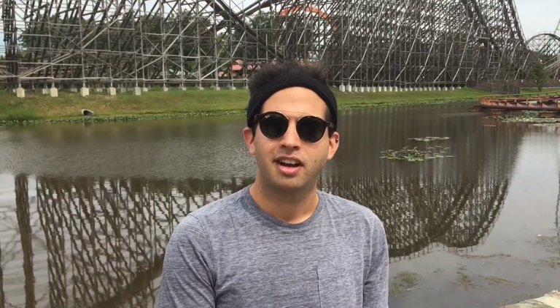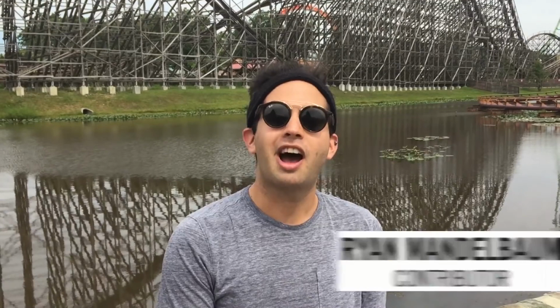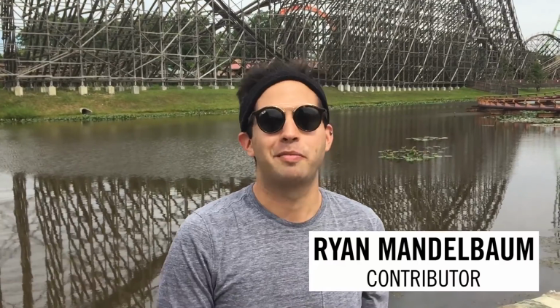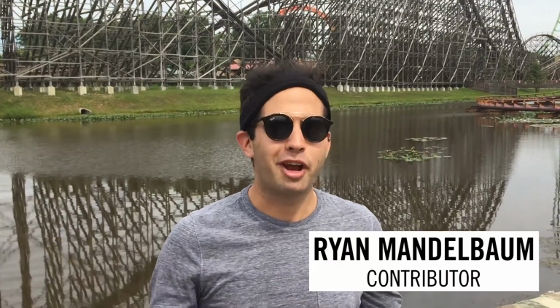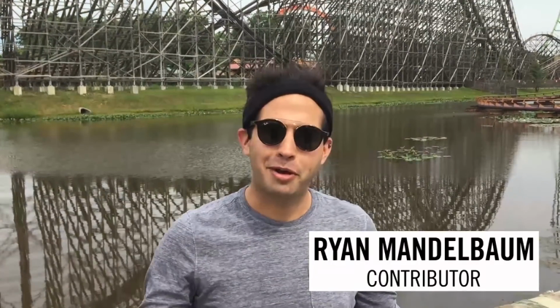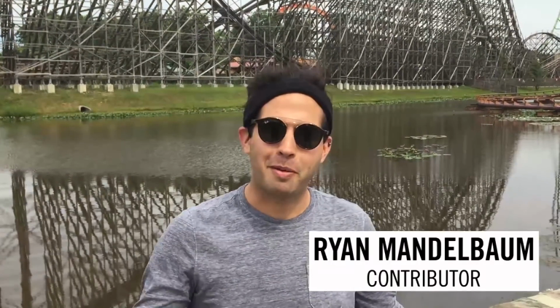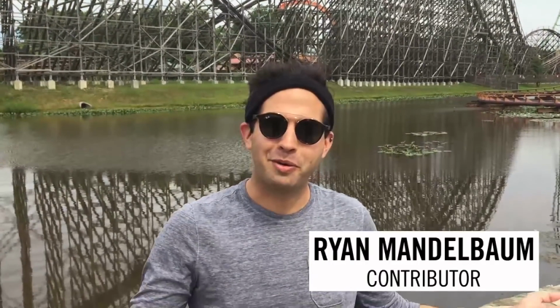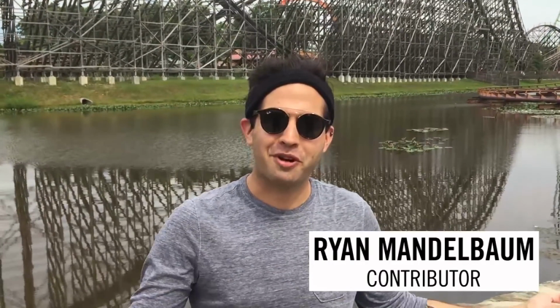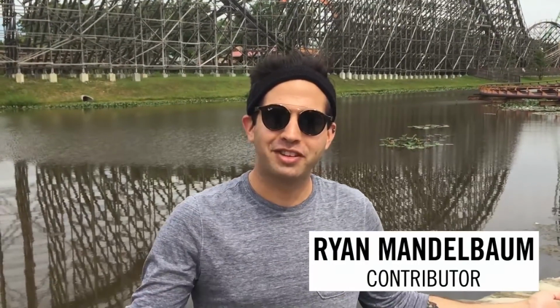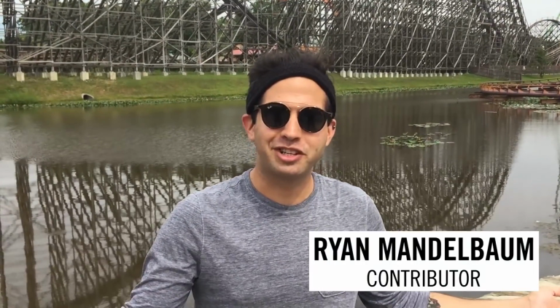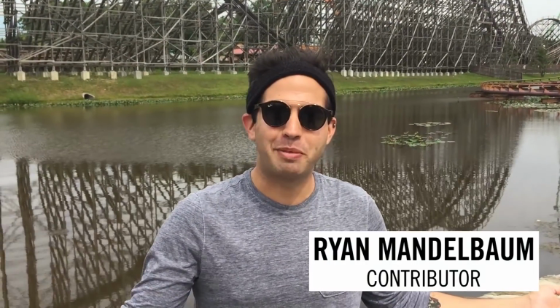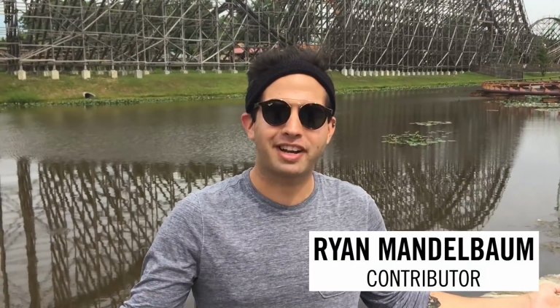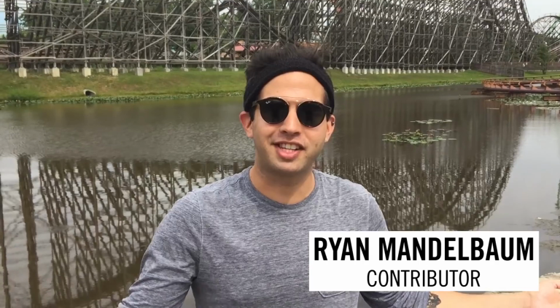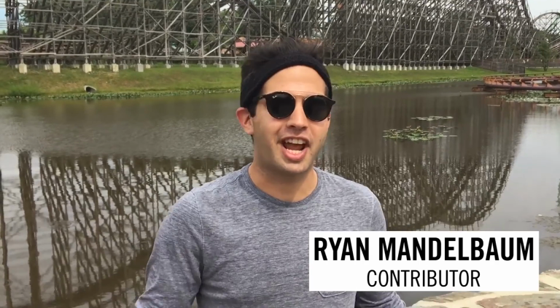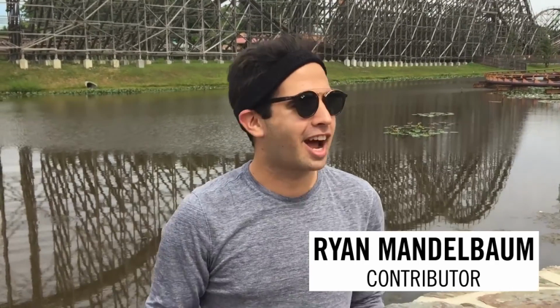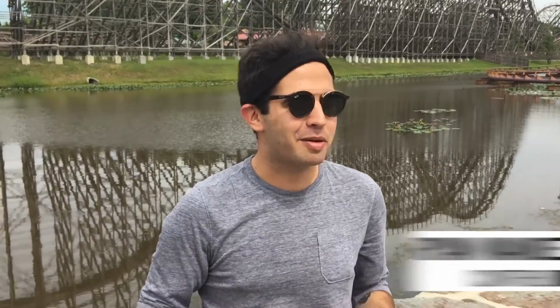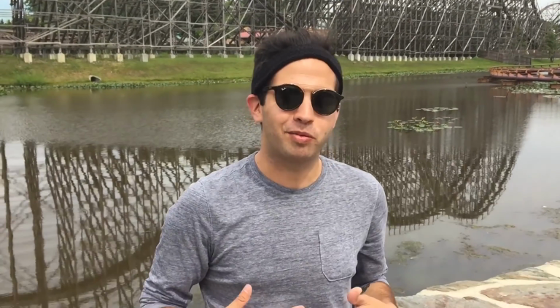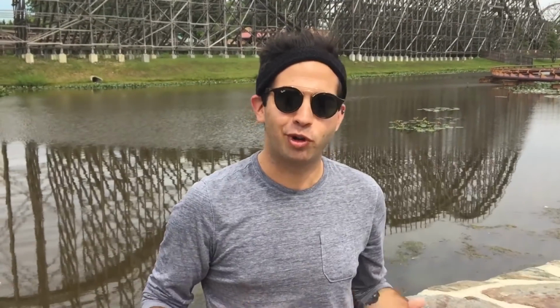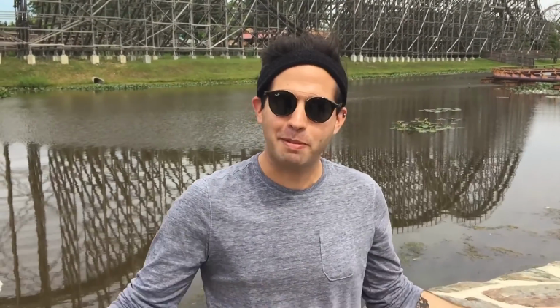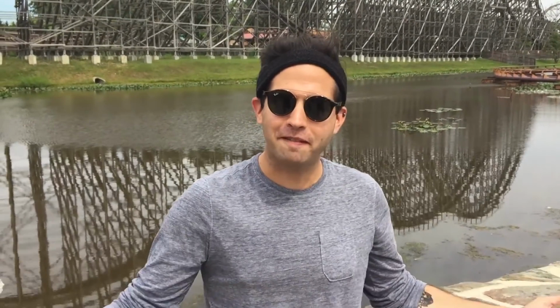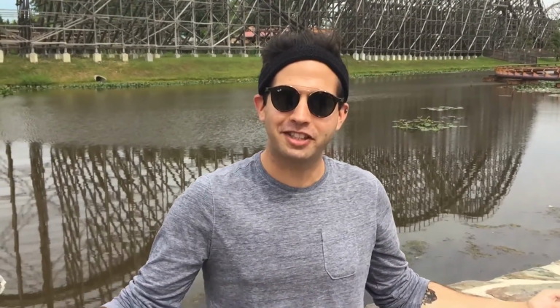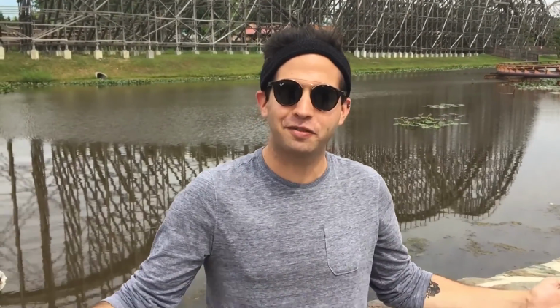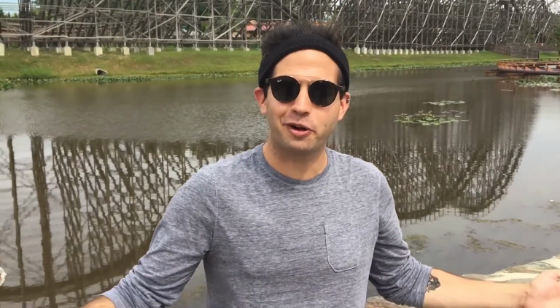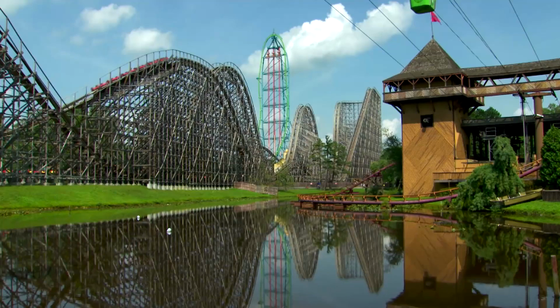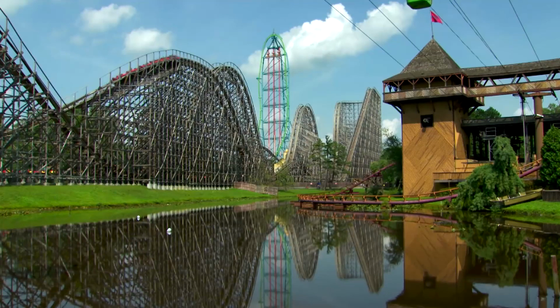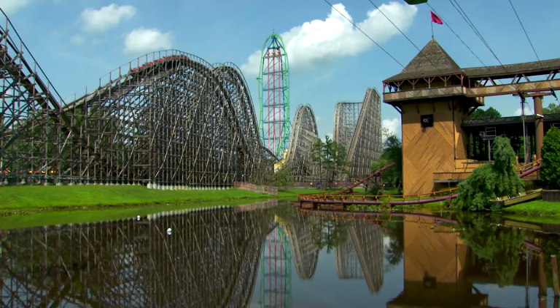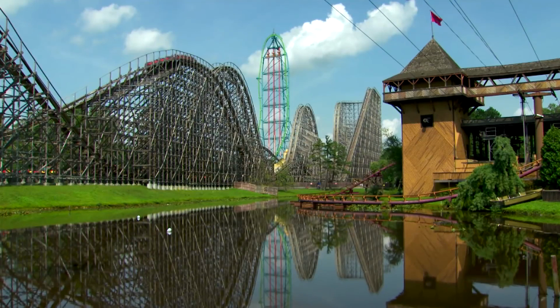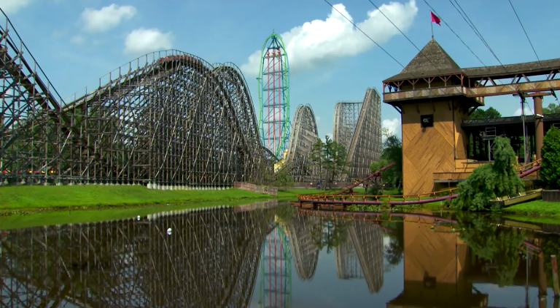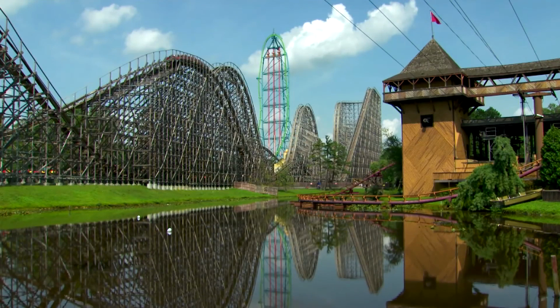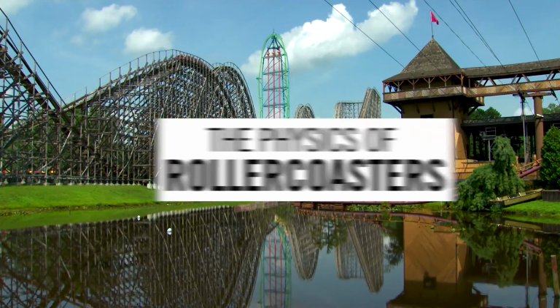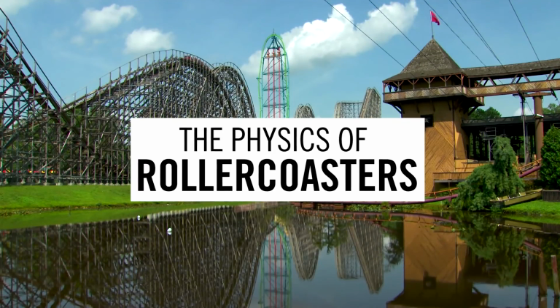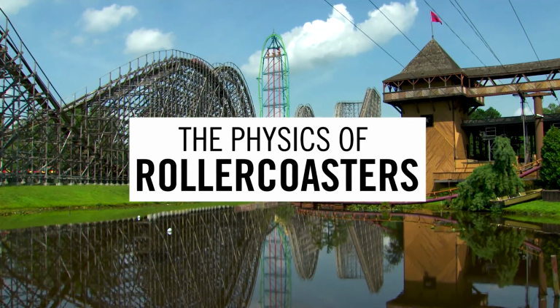Hi, I'm Ryan Mandelbaum here with Travel and Leisure magazine, and I am learning about the physics of roller coasters here at Six Flags Great Adventure.